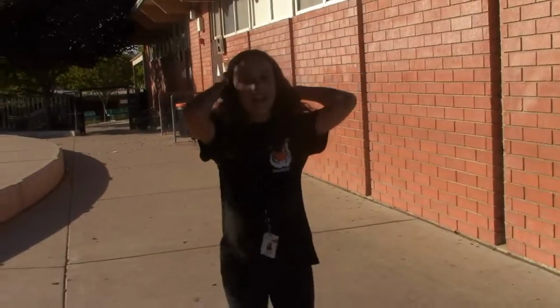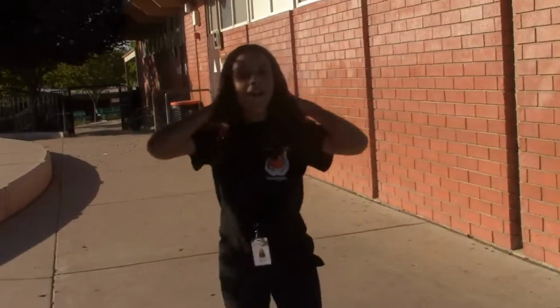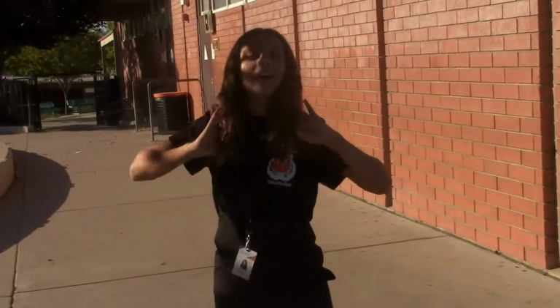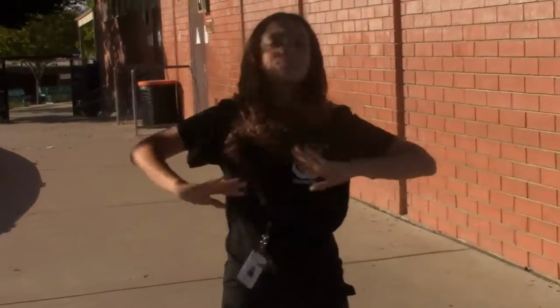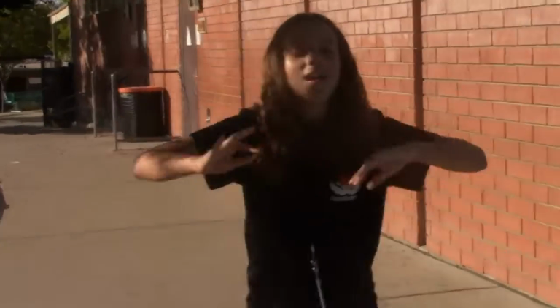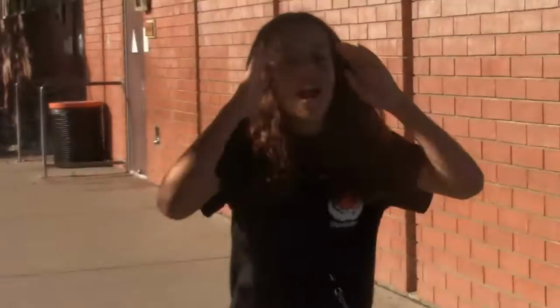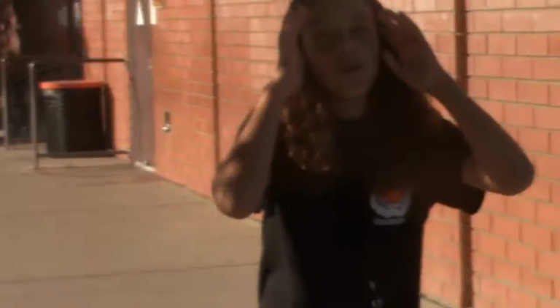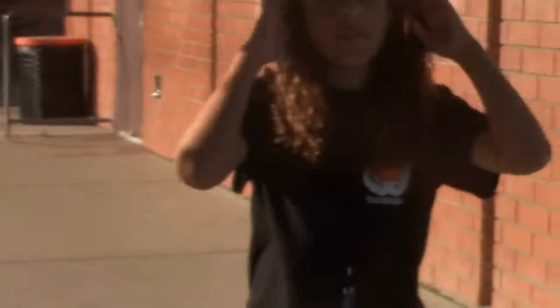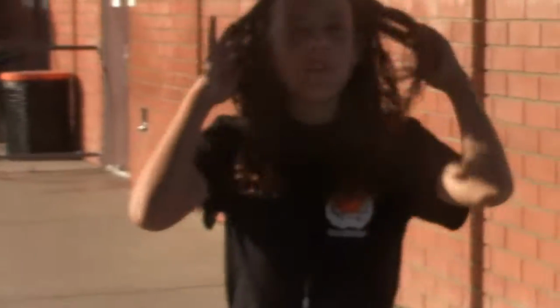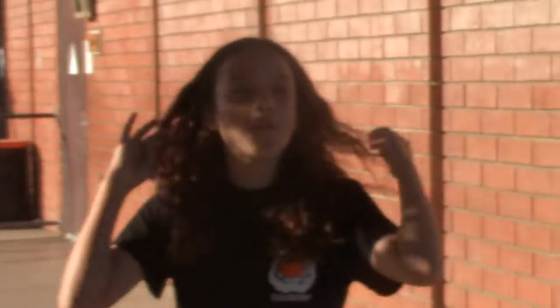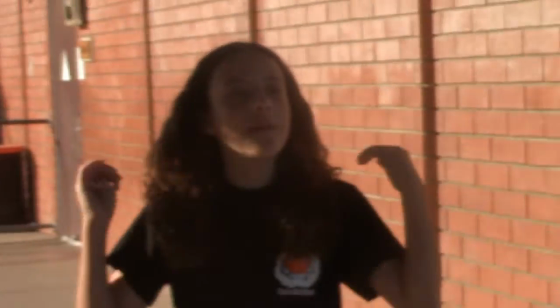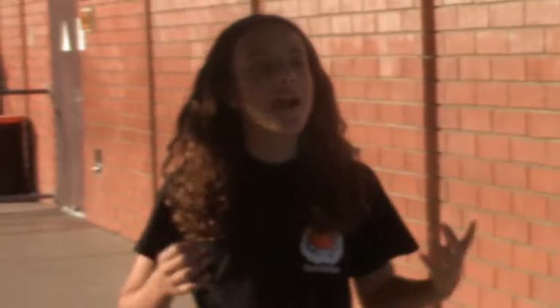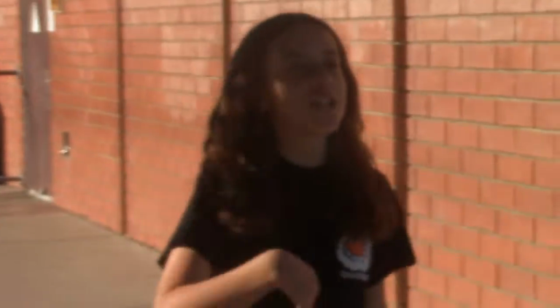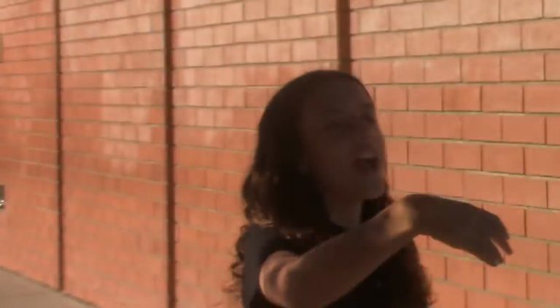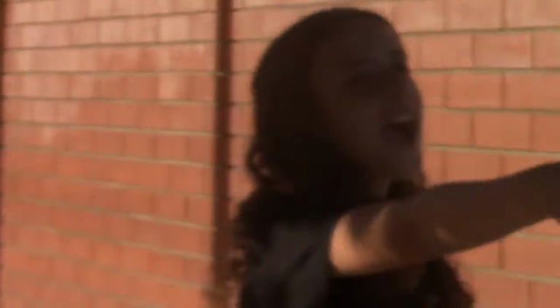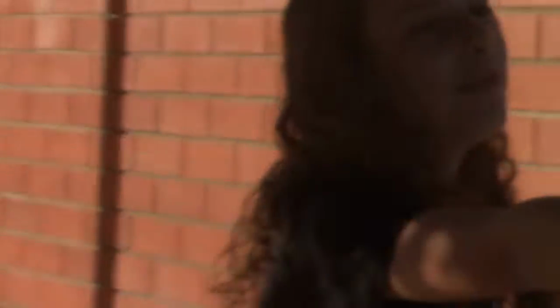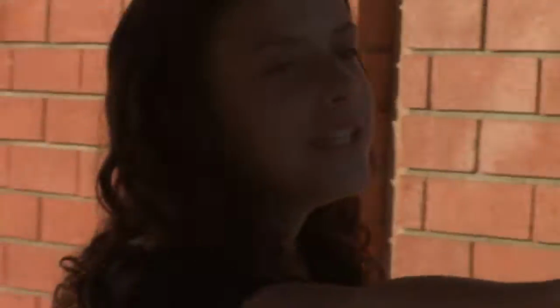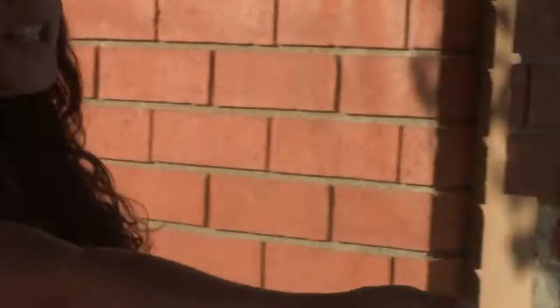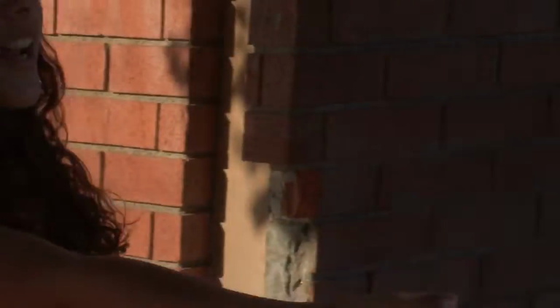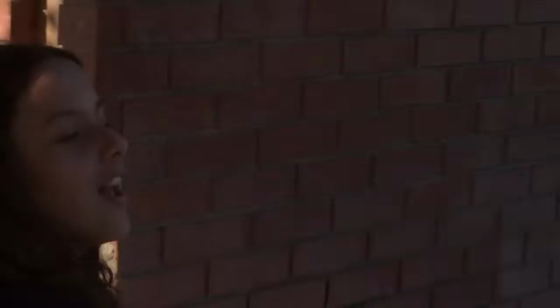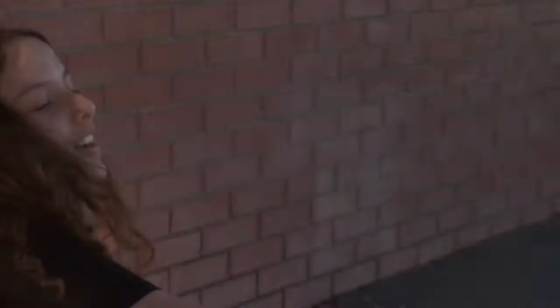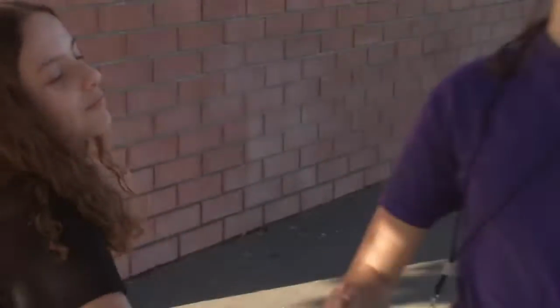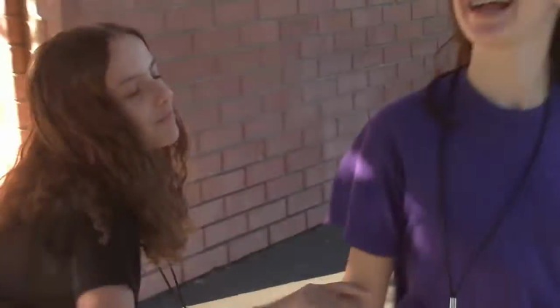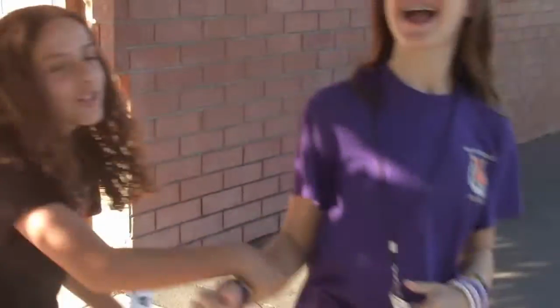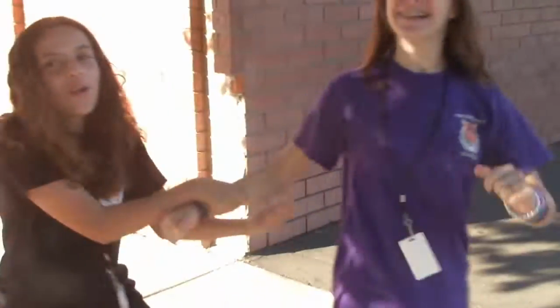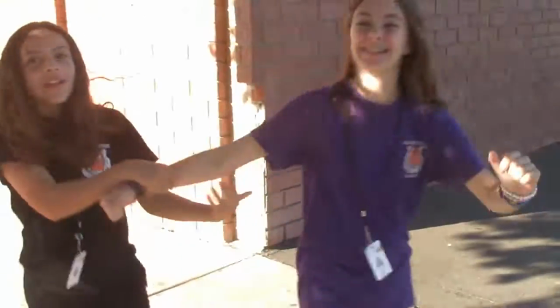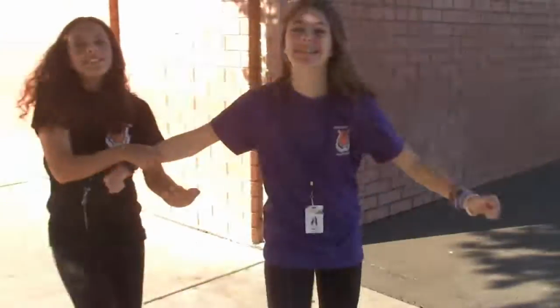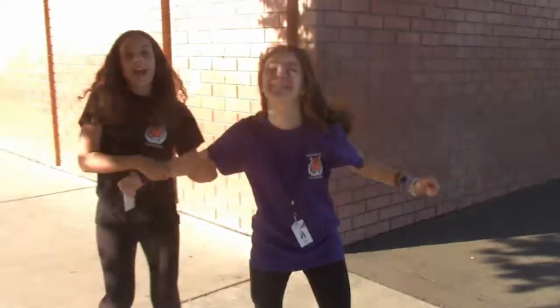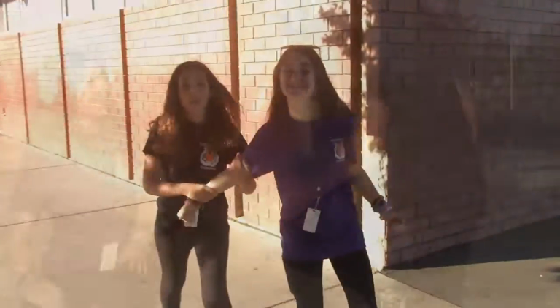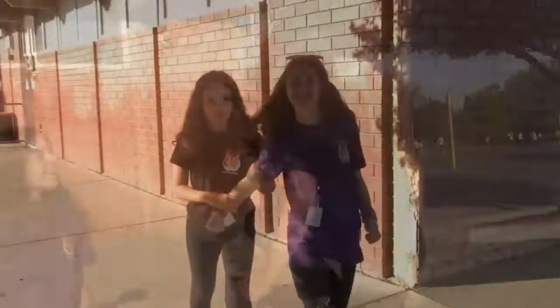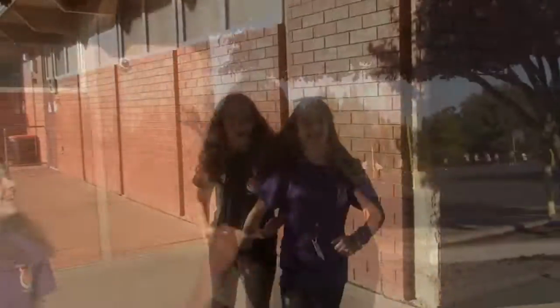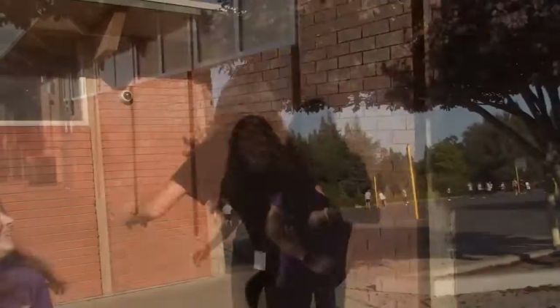Hi, I'm Chloe and for my passion I'm teaching how to do a cartwheel.